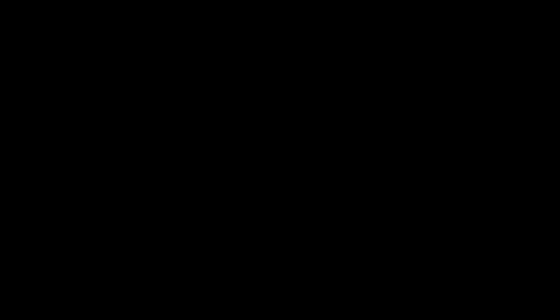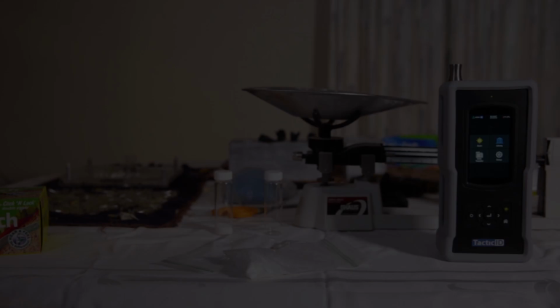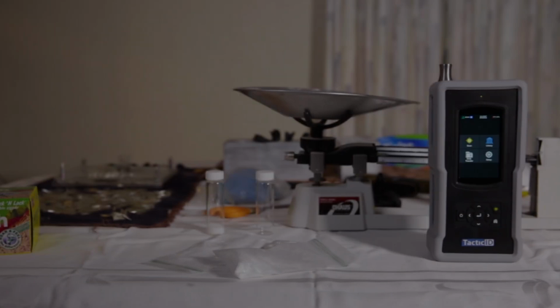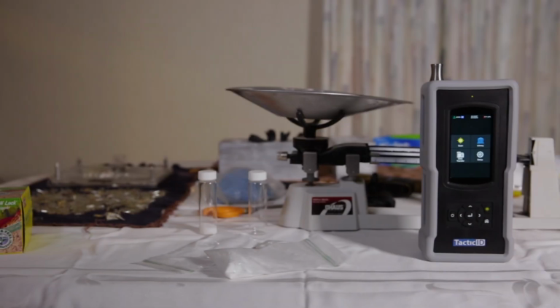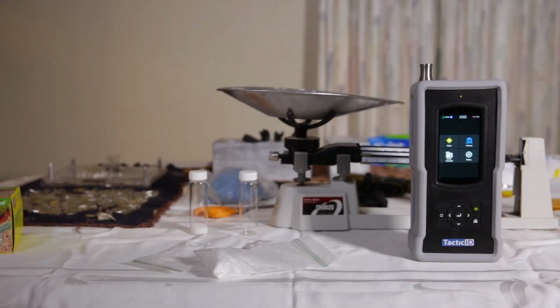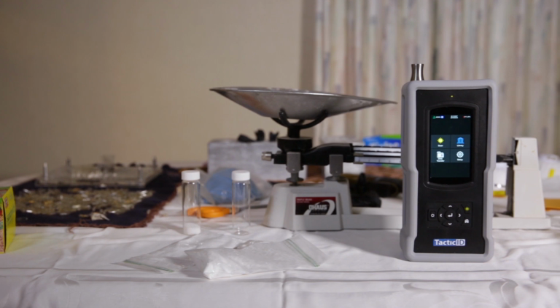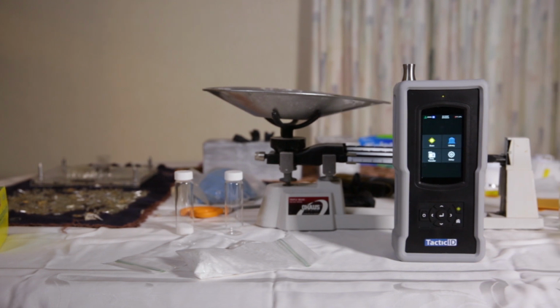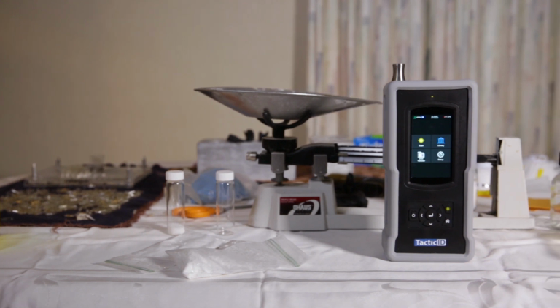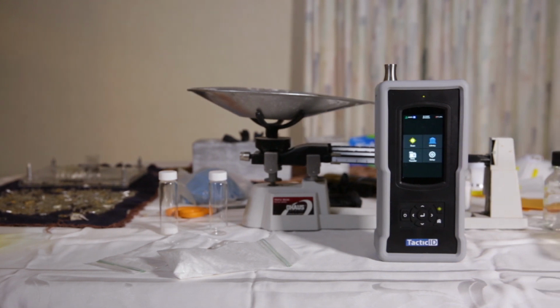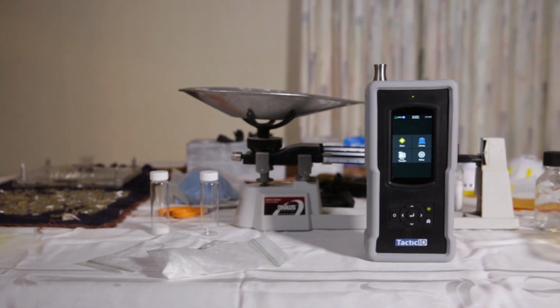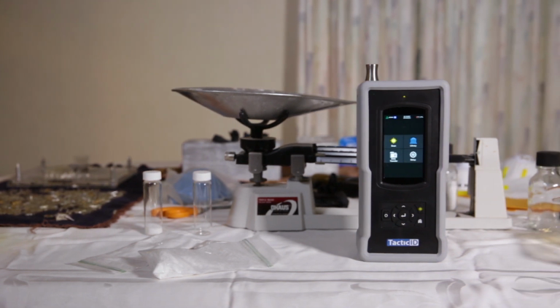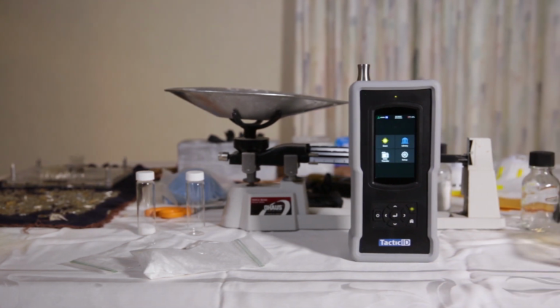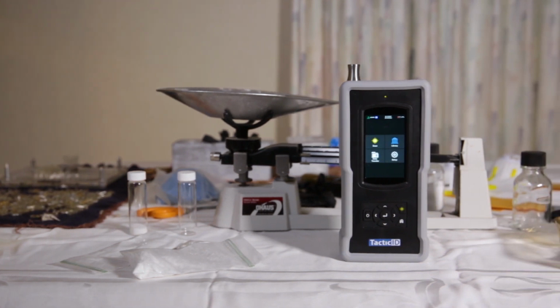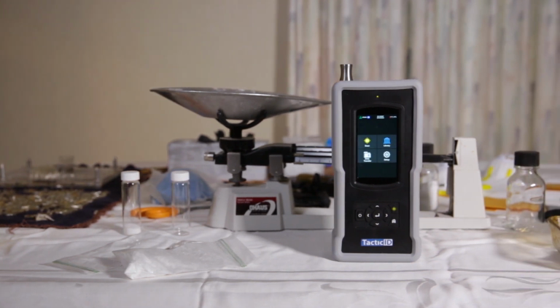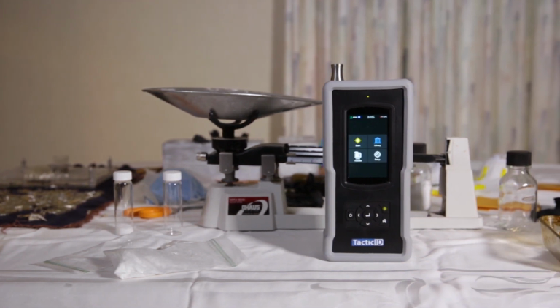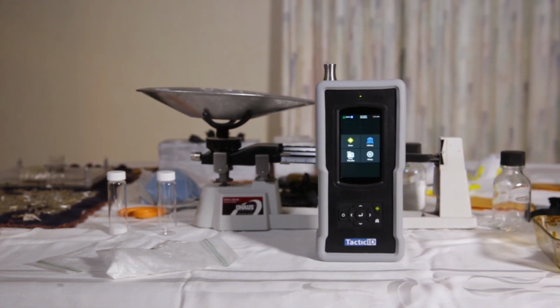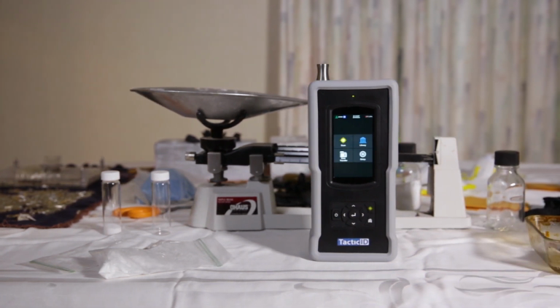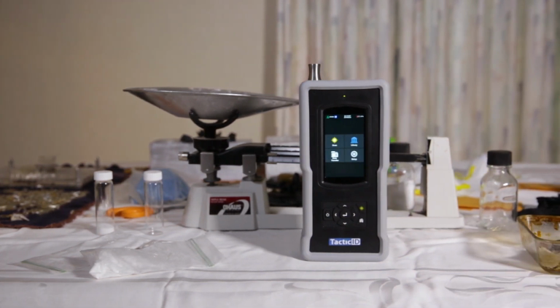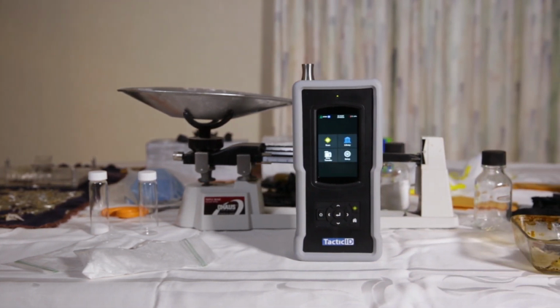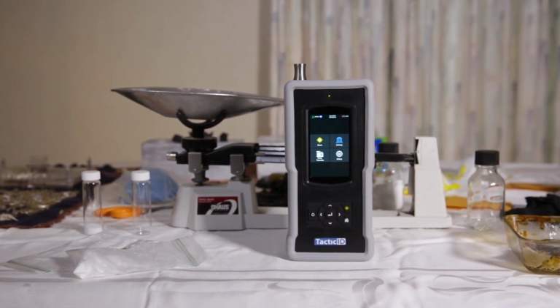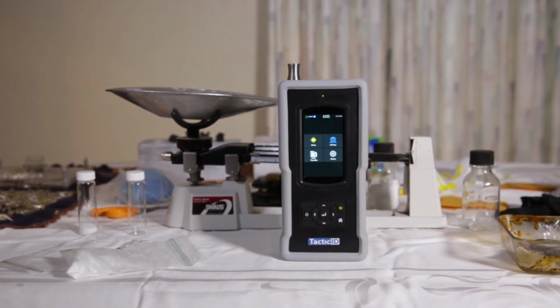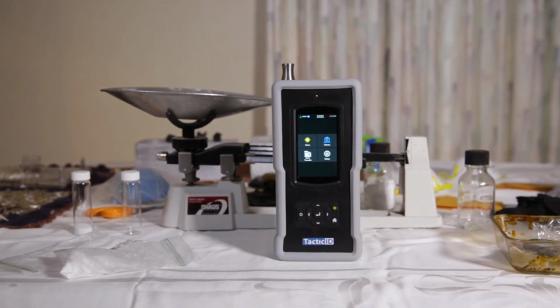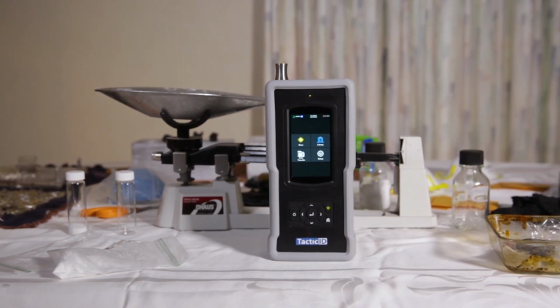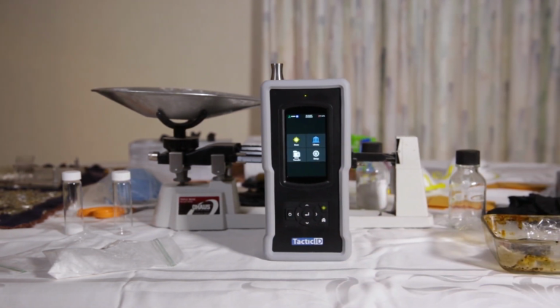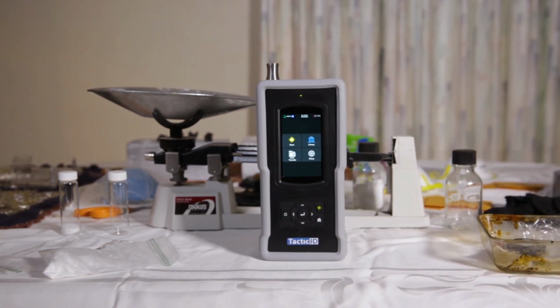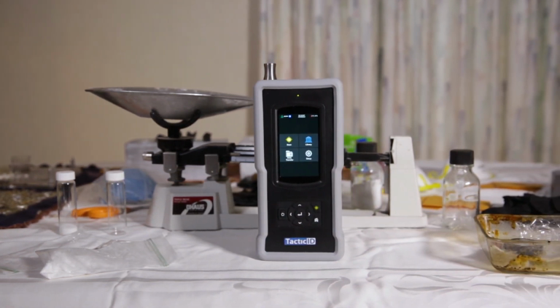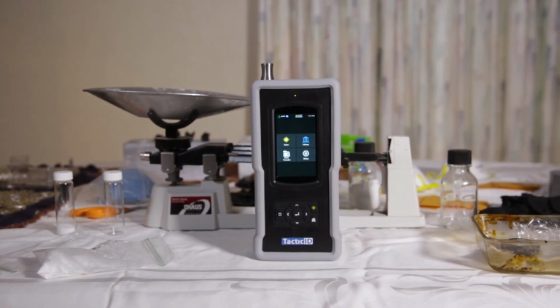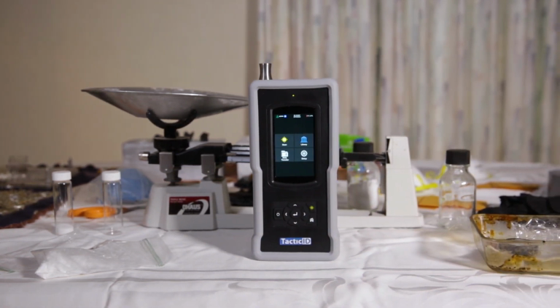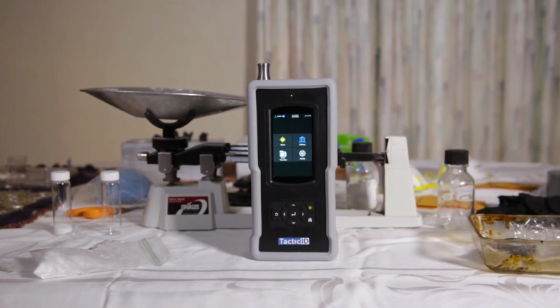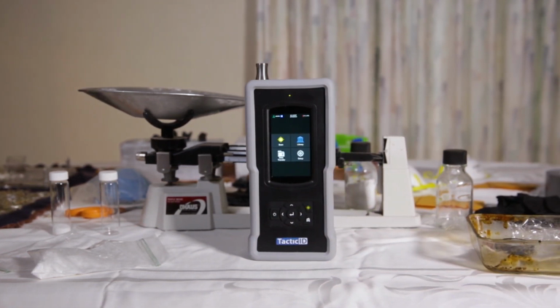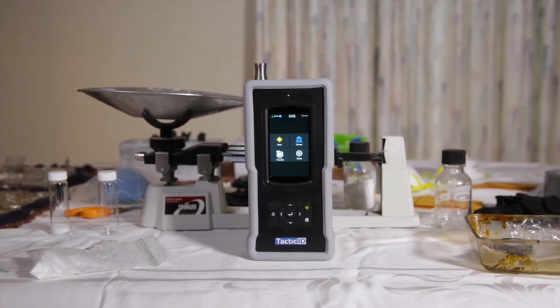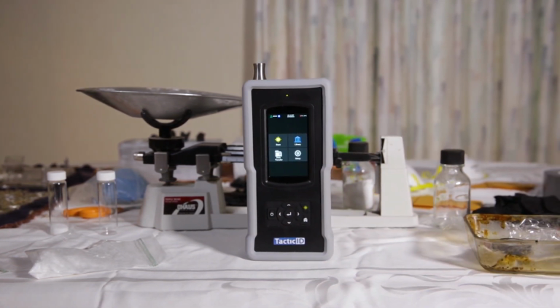For more information about the Tactic ID 1064, please visit TacticID.com.